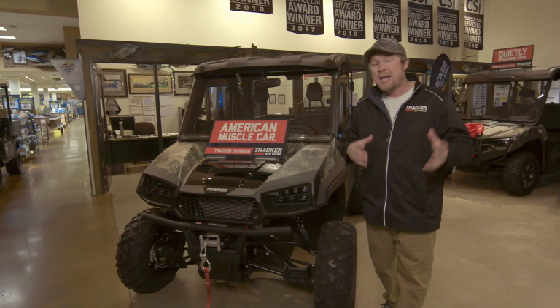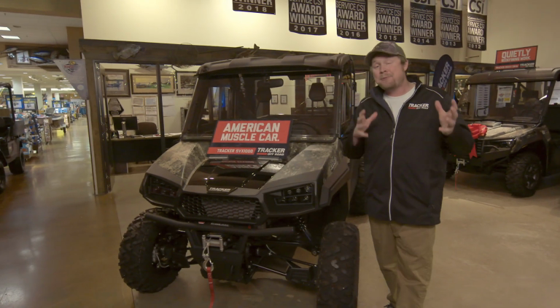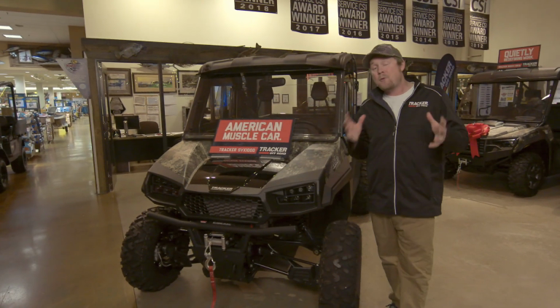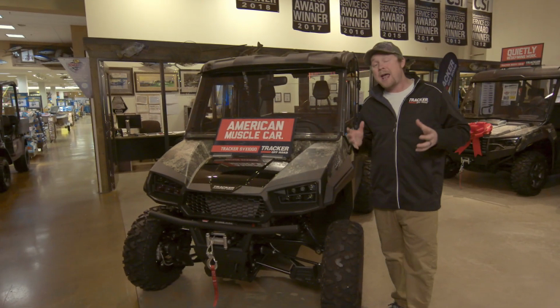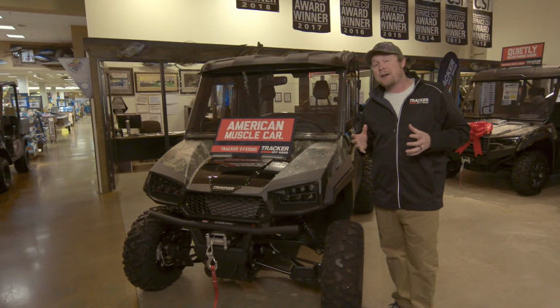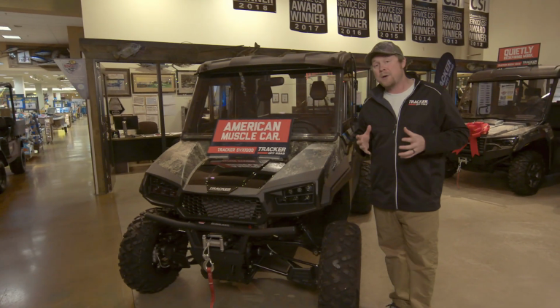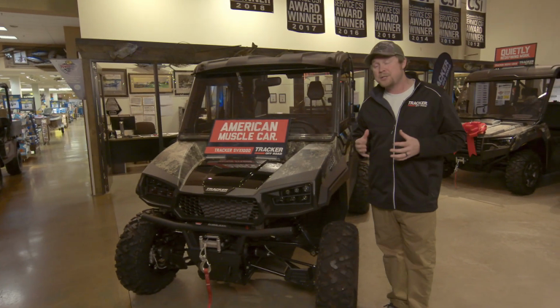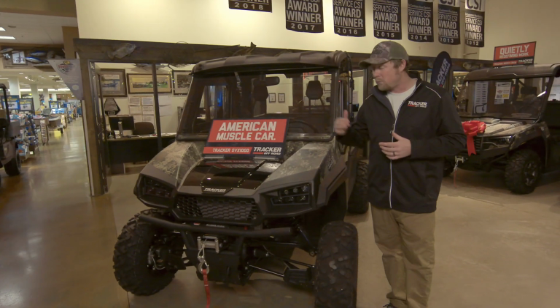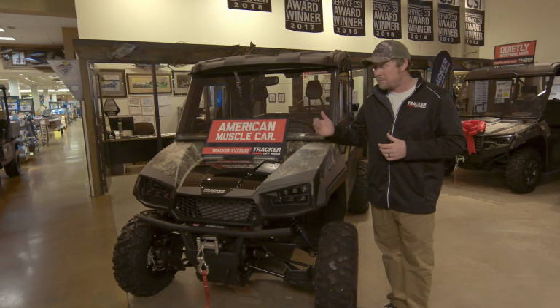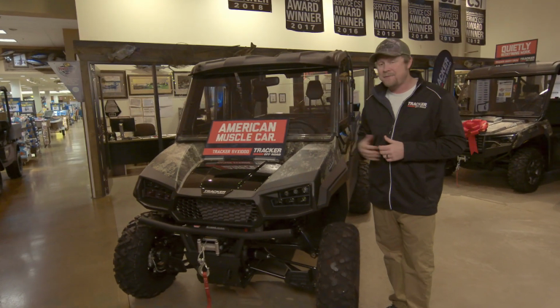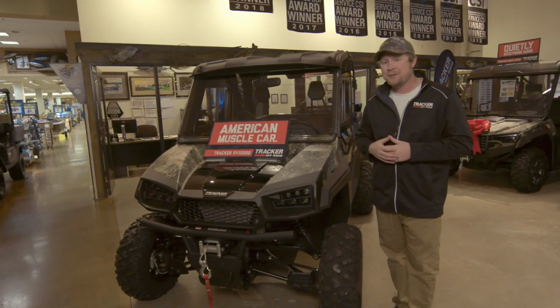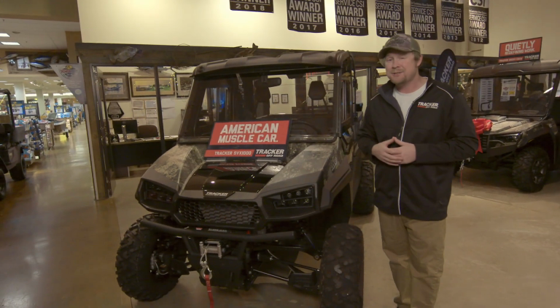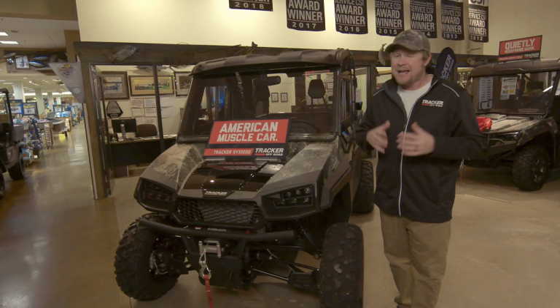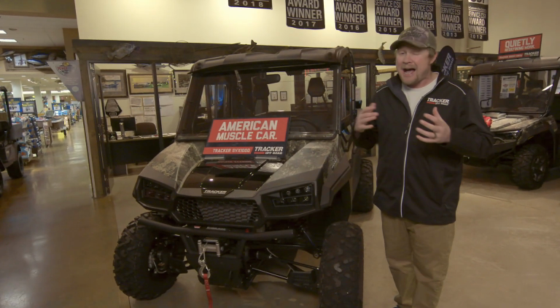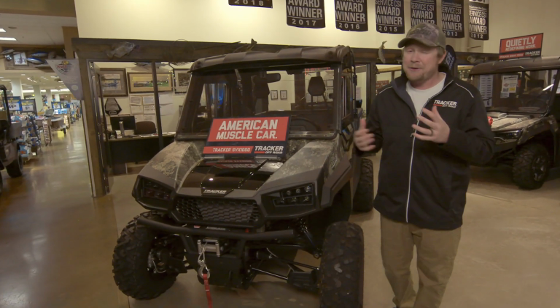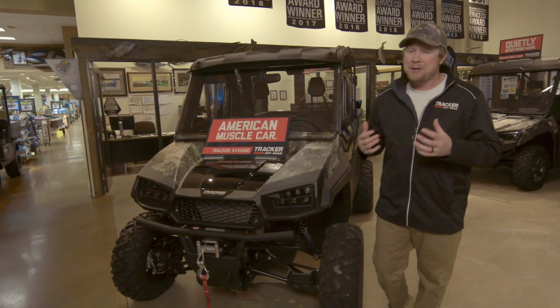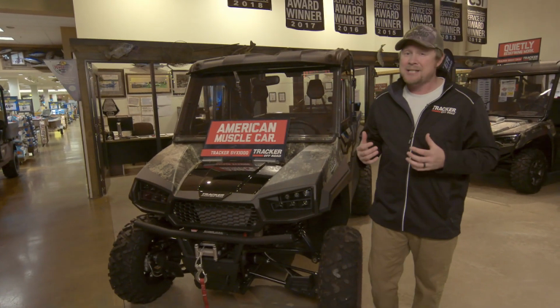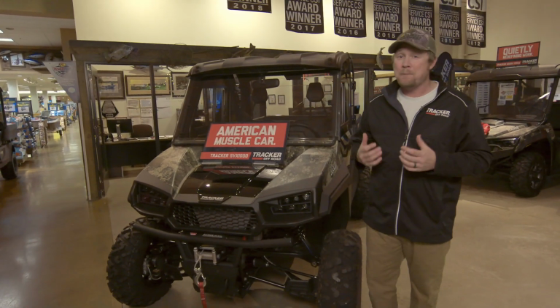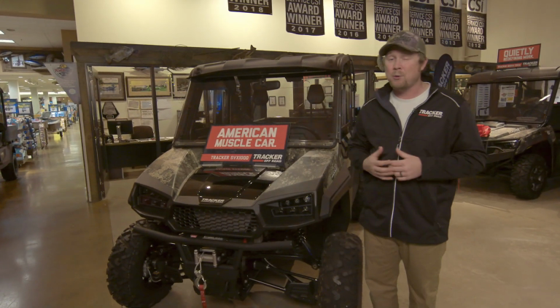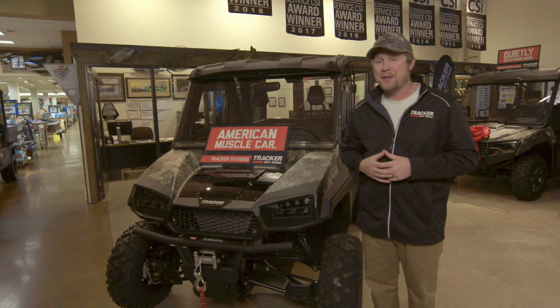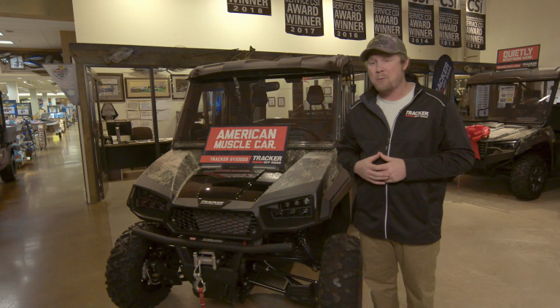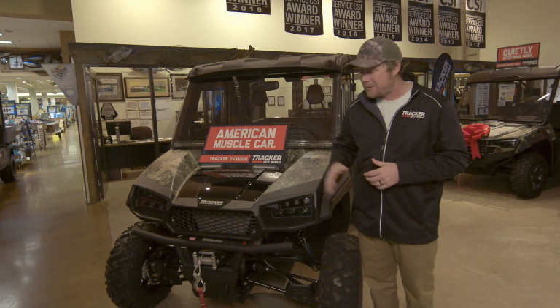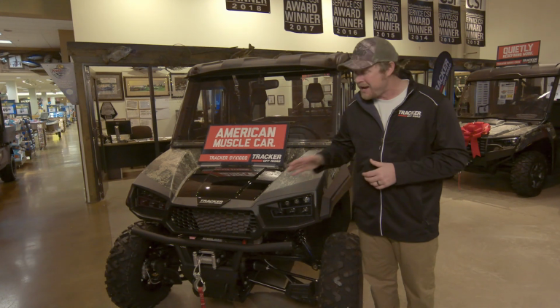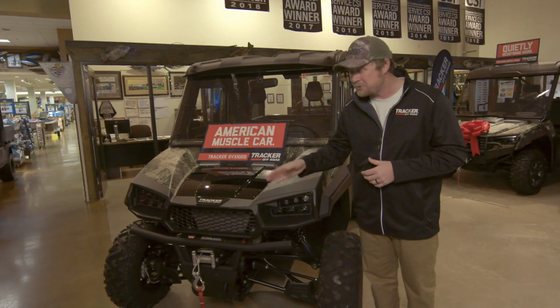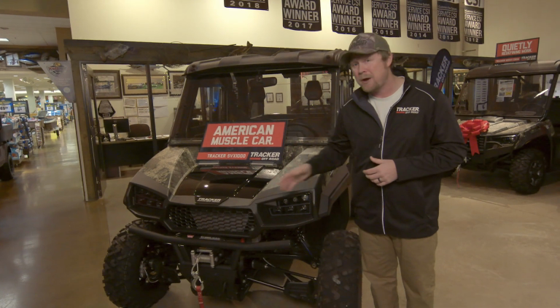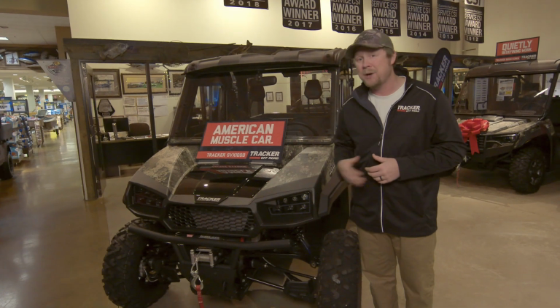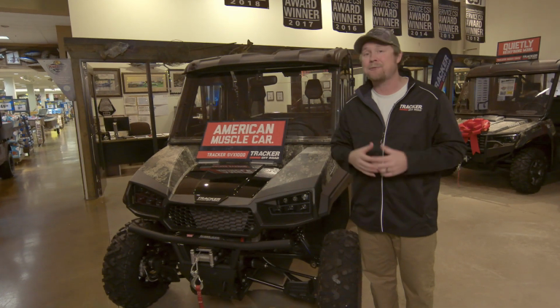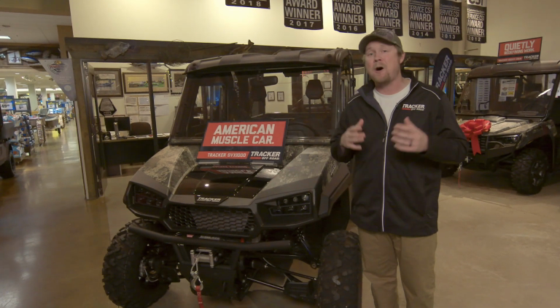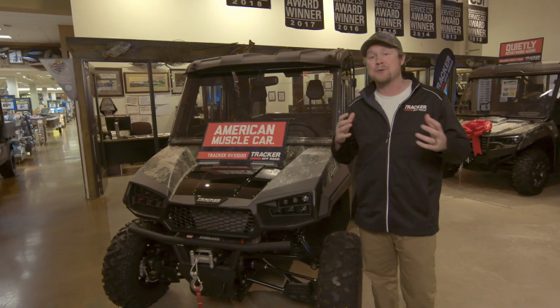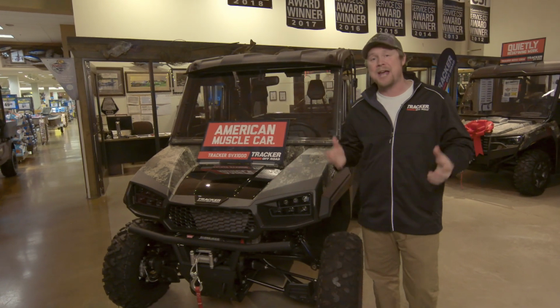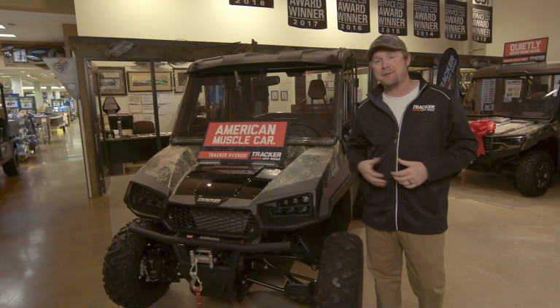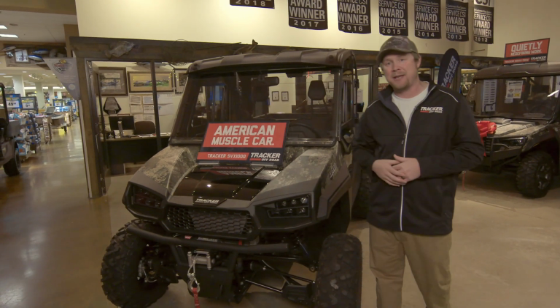Before I had a winch on one of my vehicles, I didn't realize how important they were, but I used that winch for almost everything.